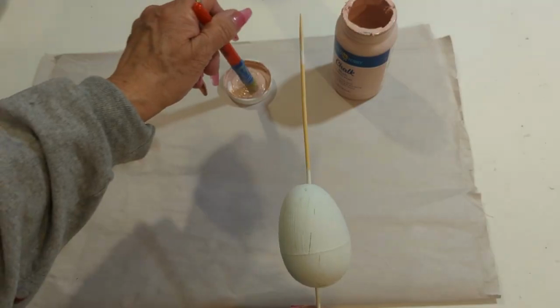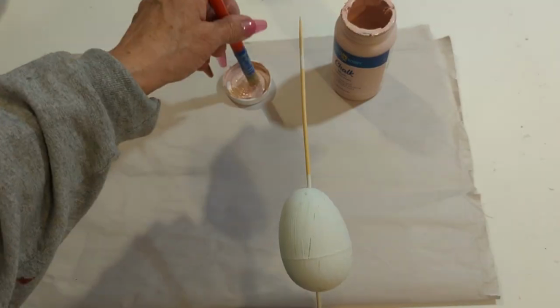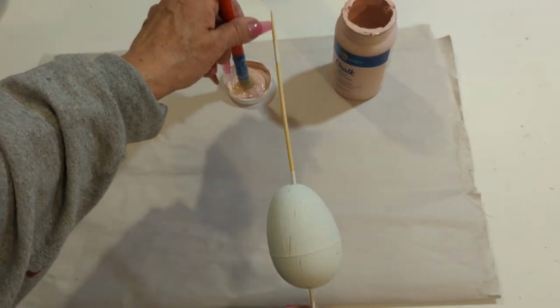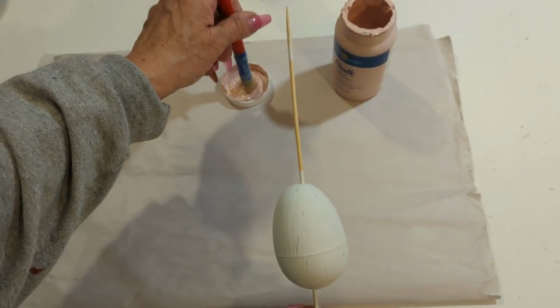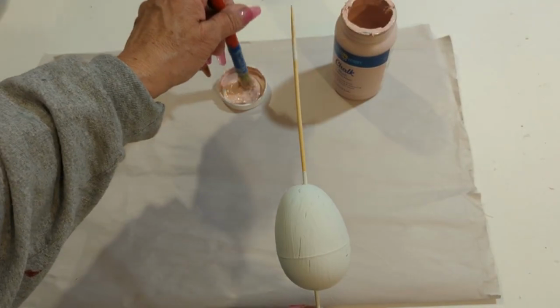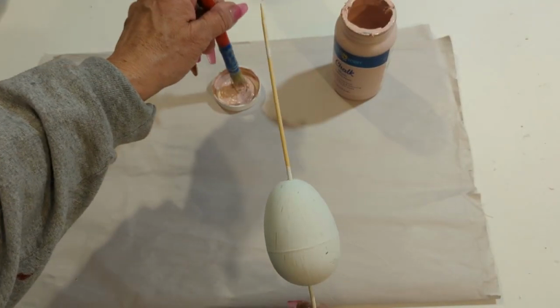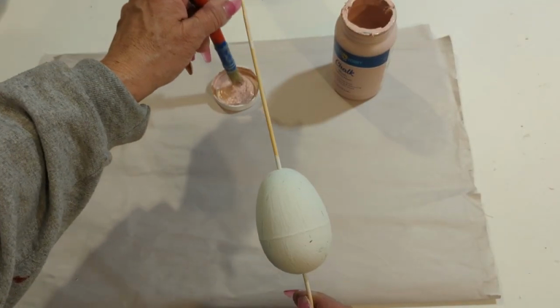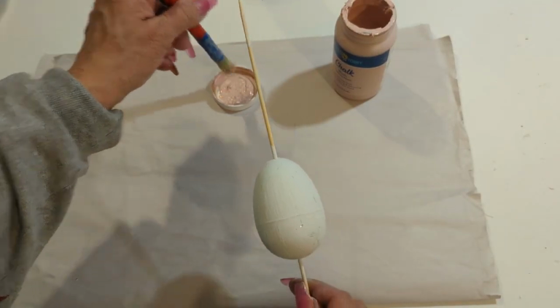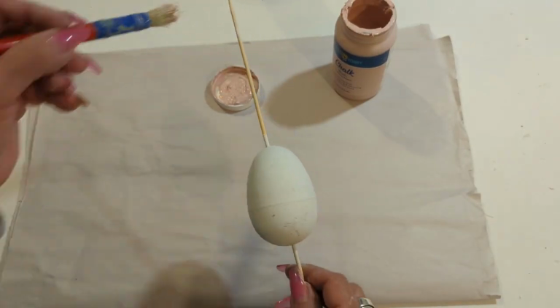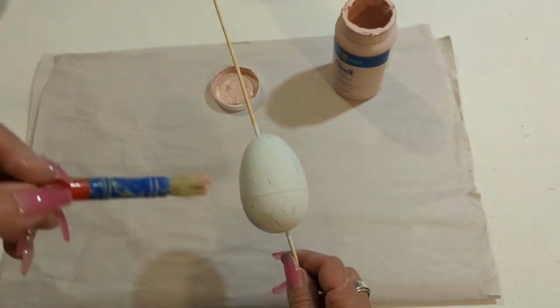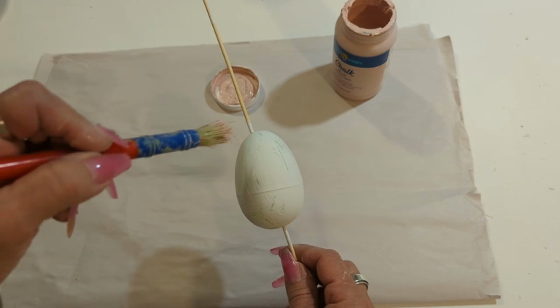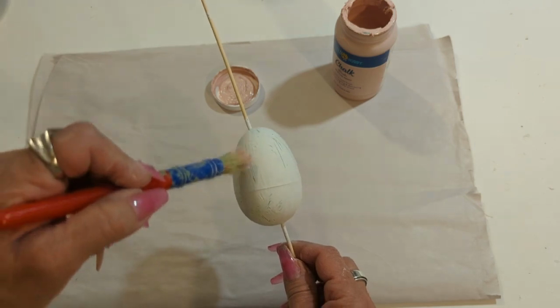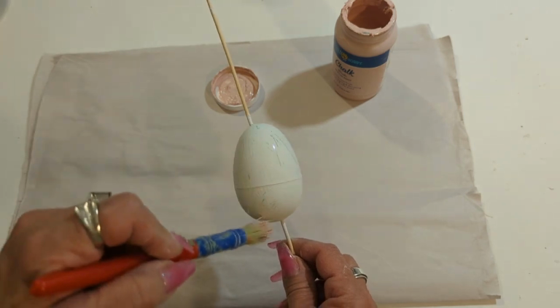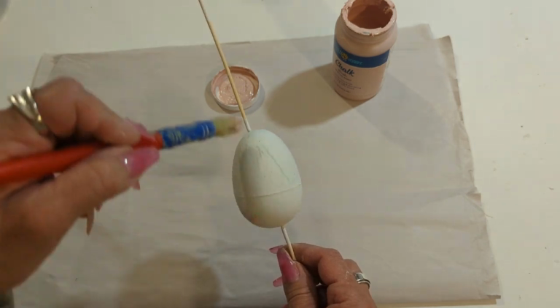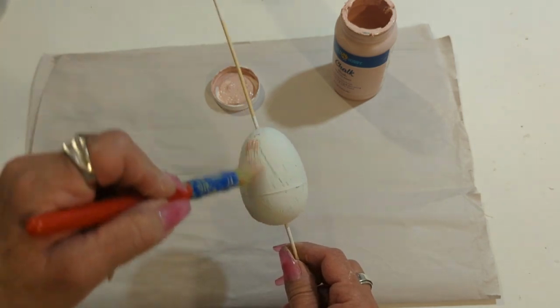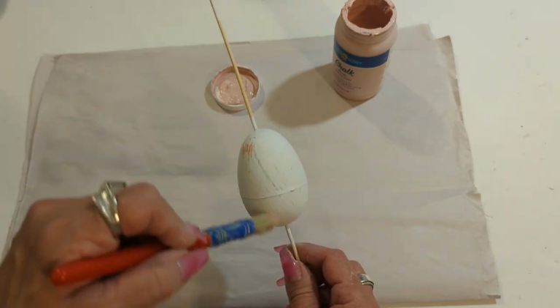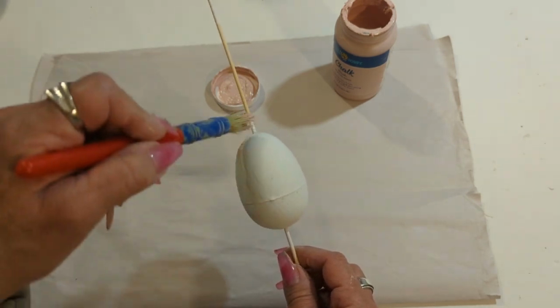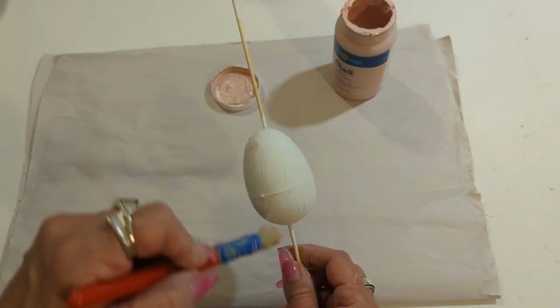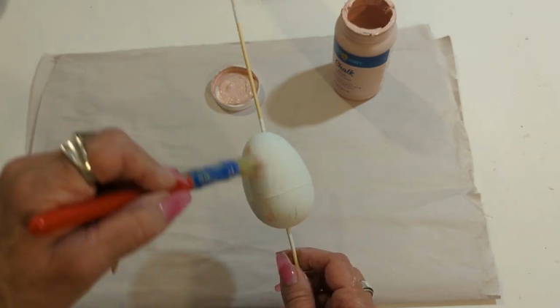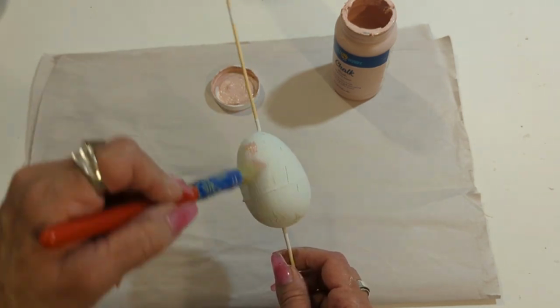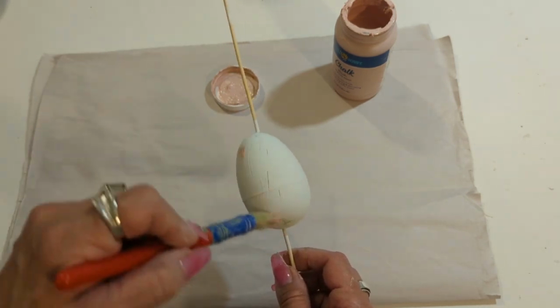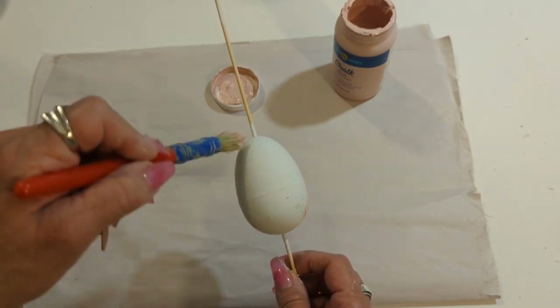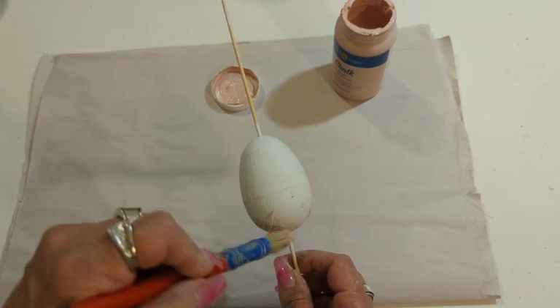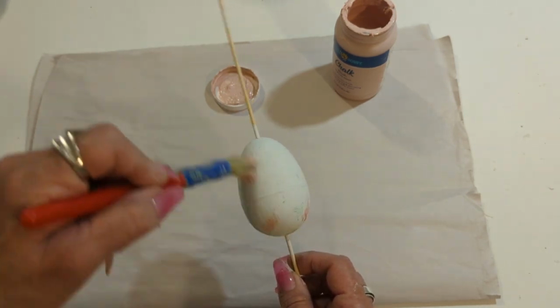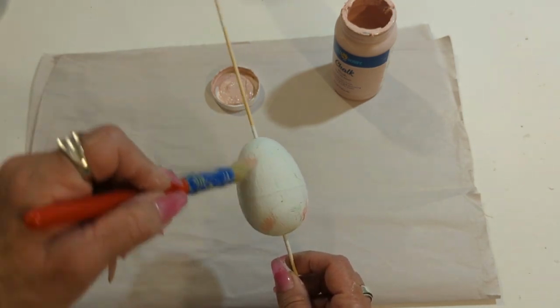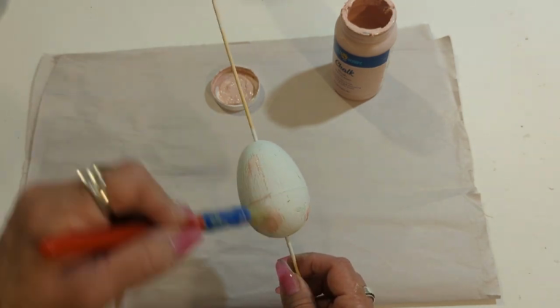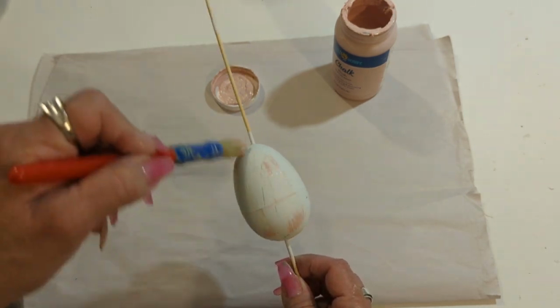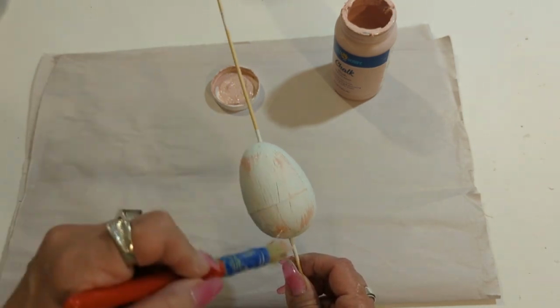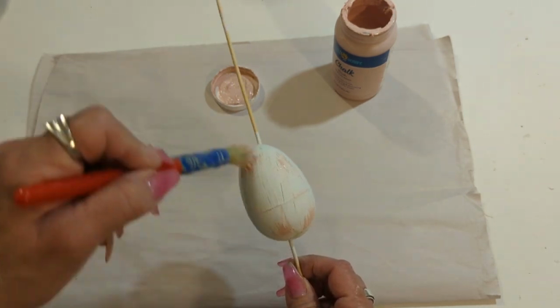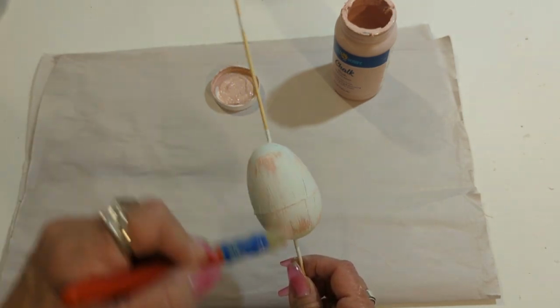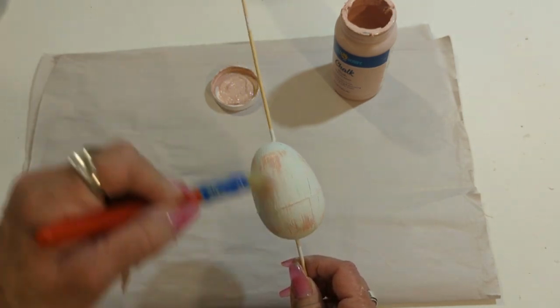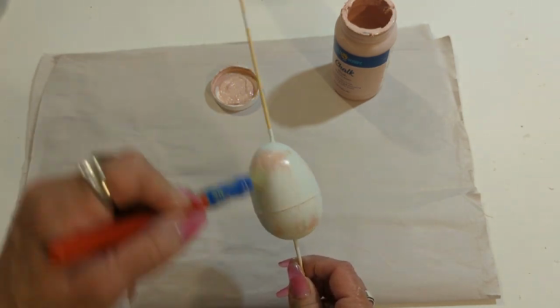I gave two coats of white chalk paint to this egg and now I'm going to distress it with this blush color.